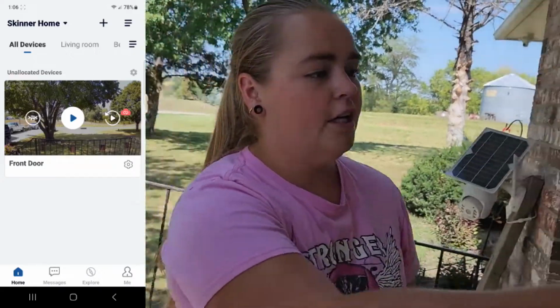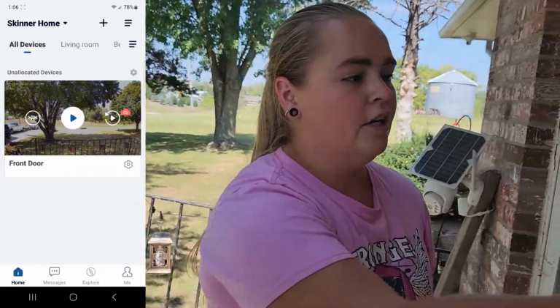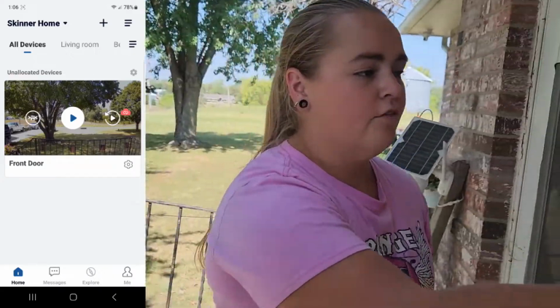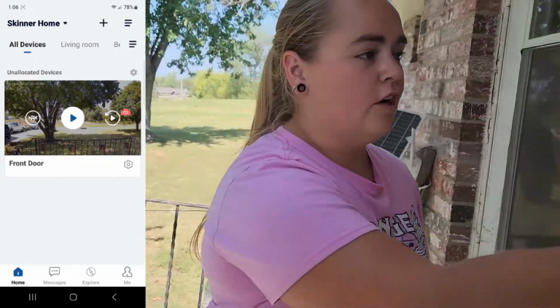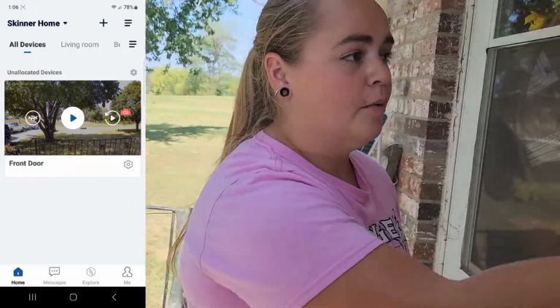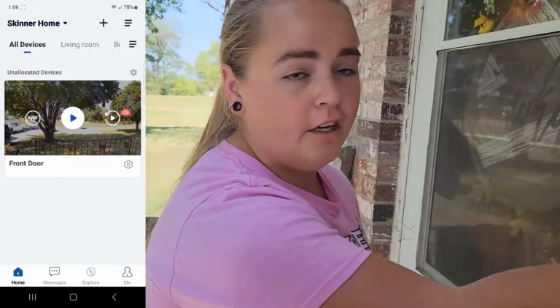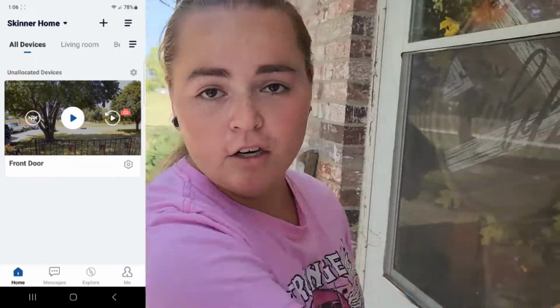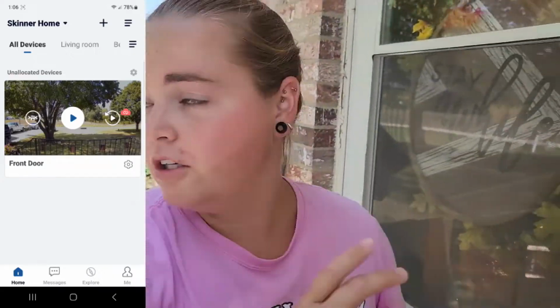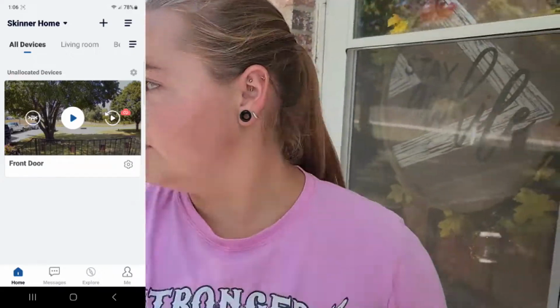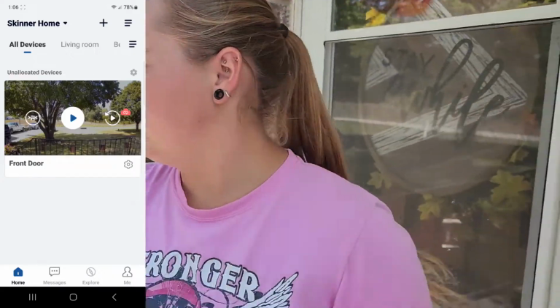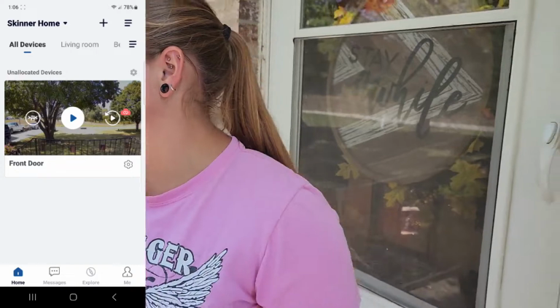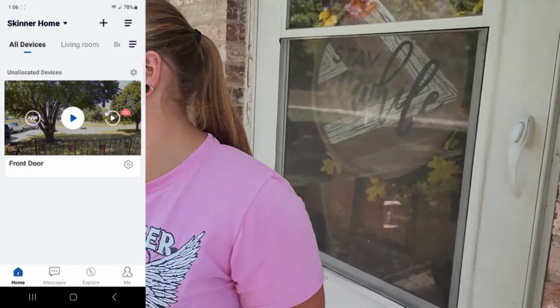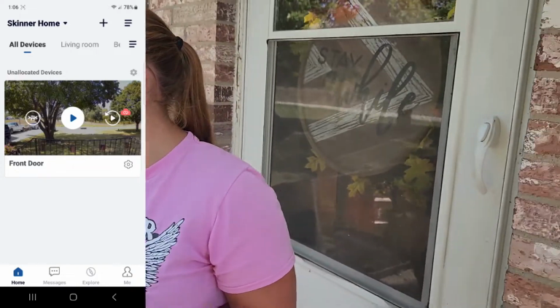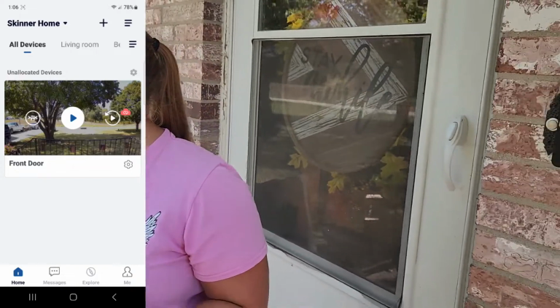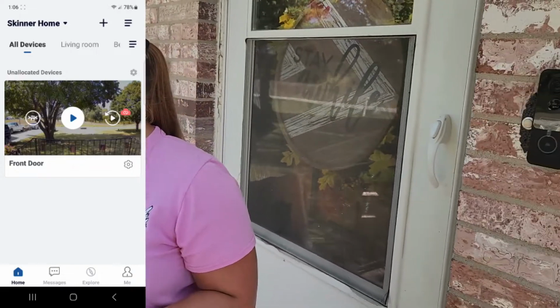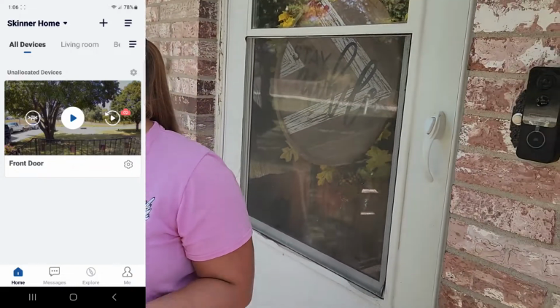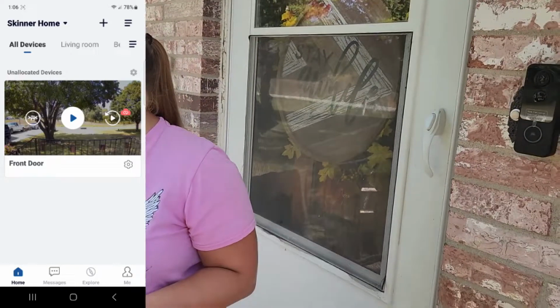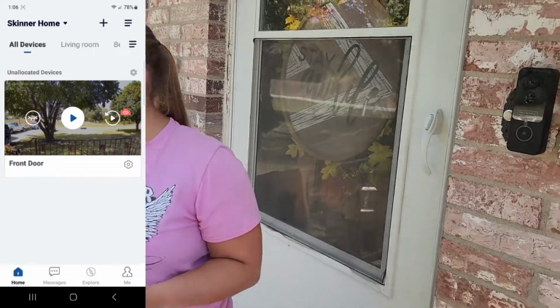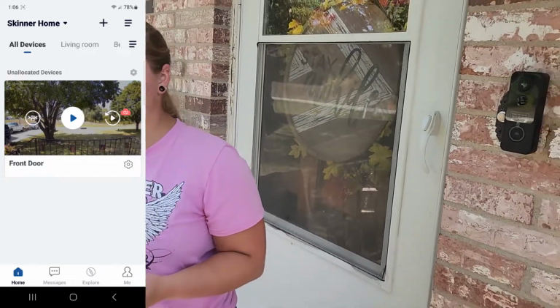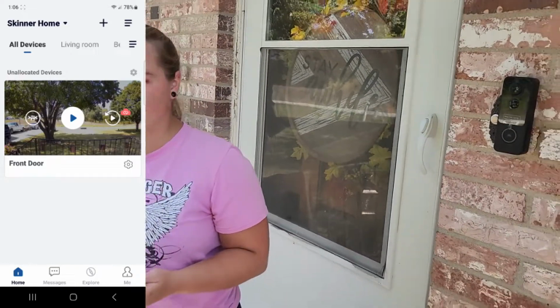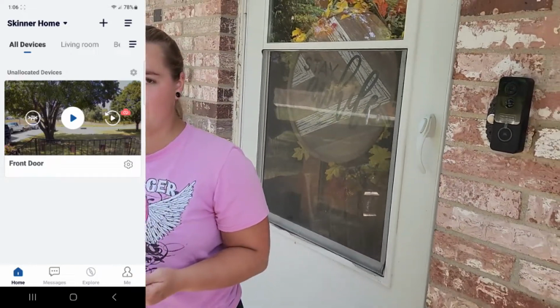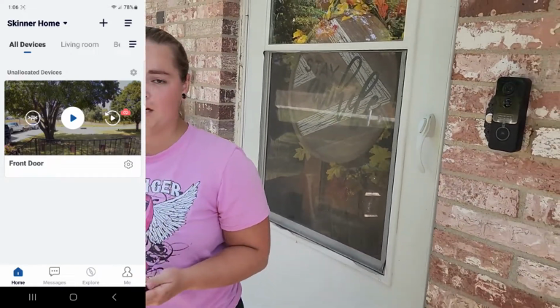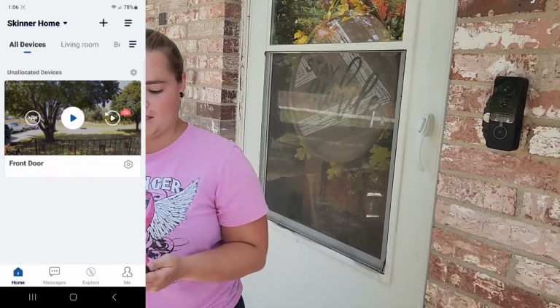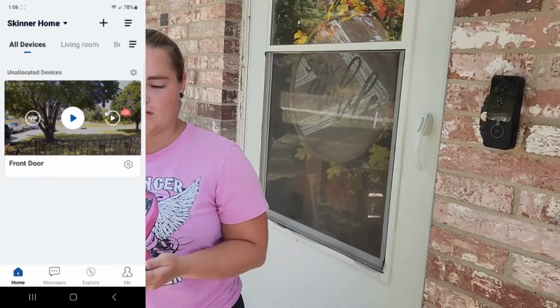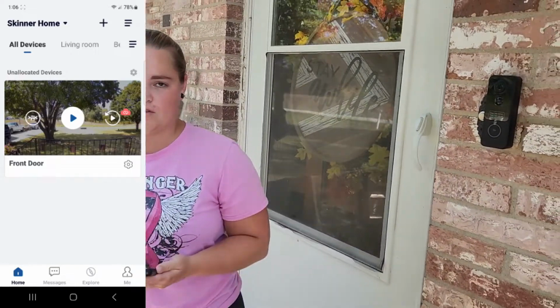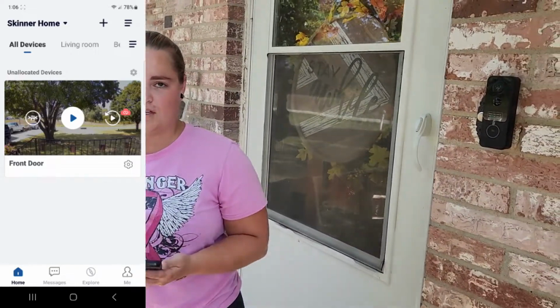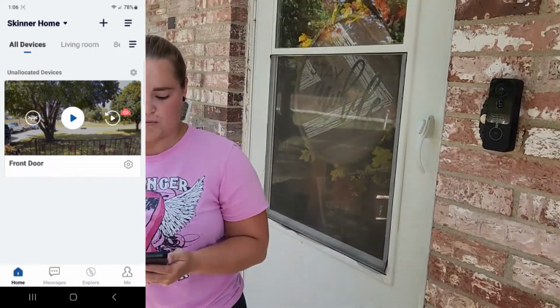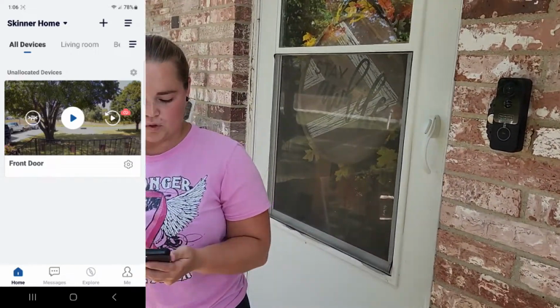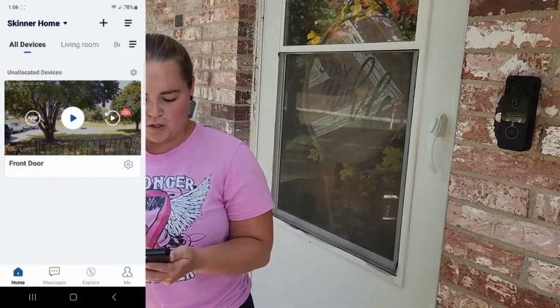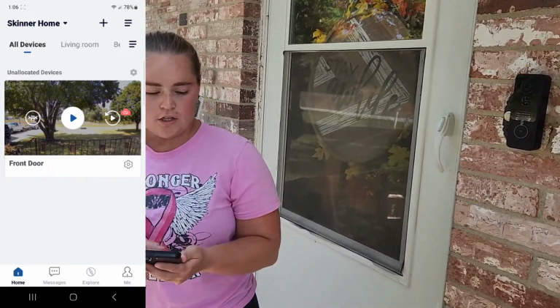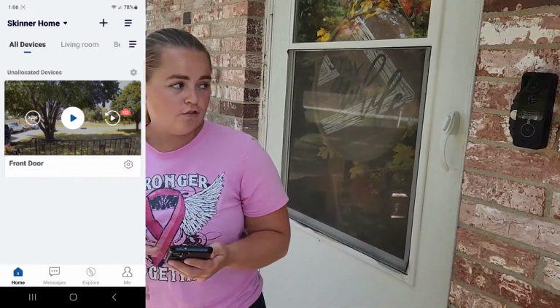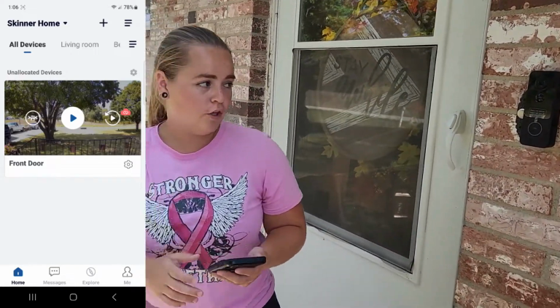Once you click on the doorbell, you're going to hear it from the indoor chime unit over here, and it's also going to come through your phone.